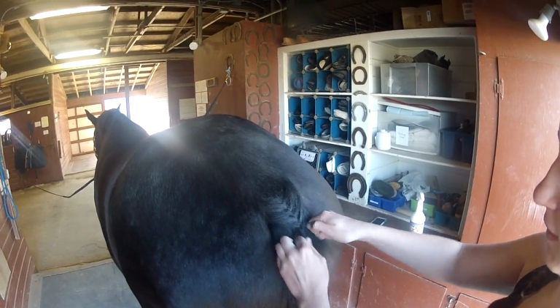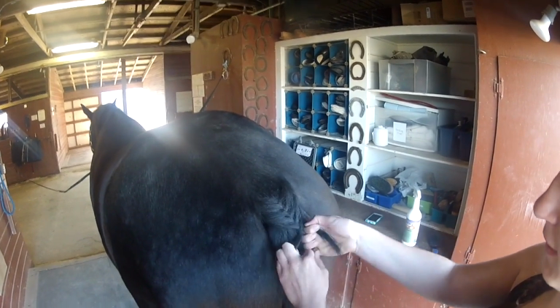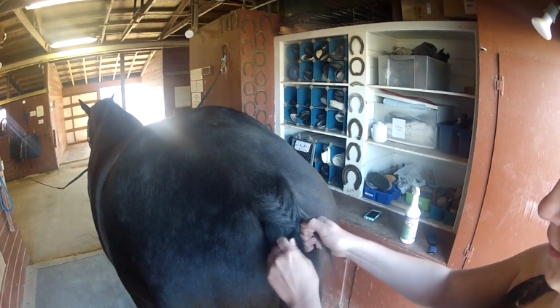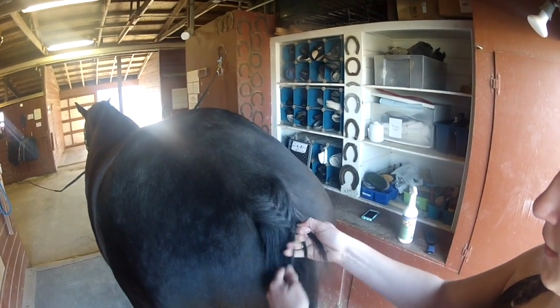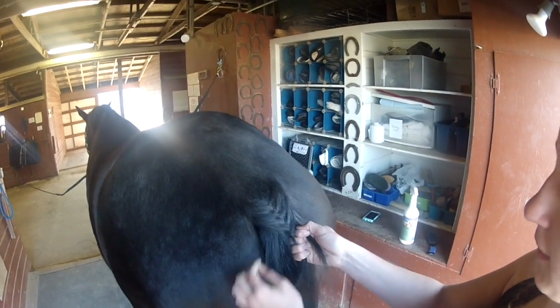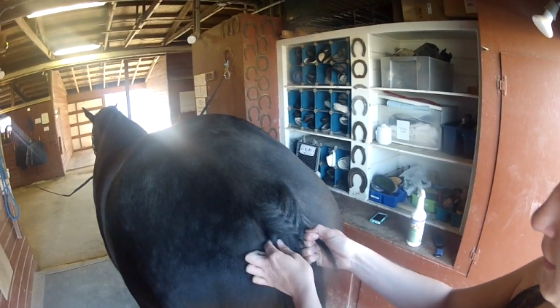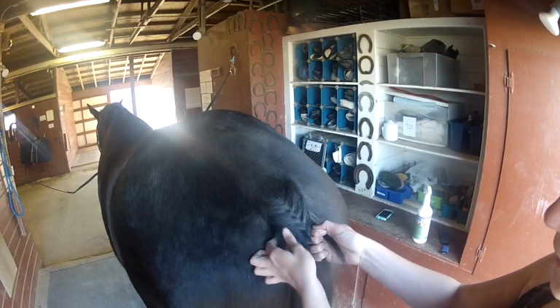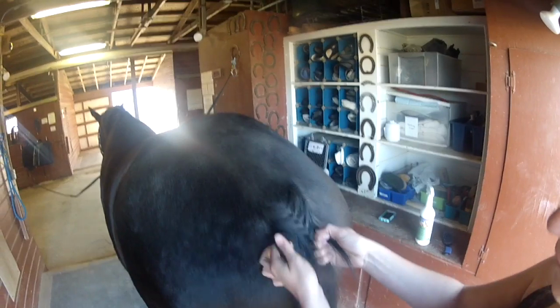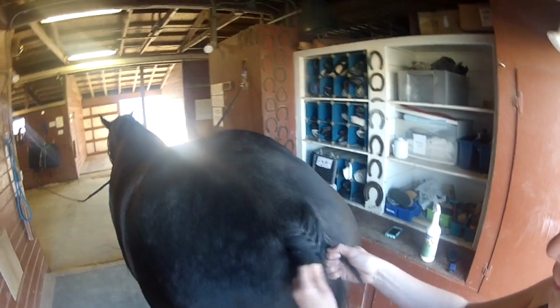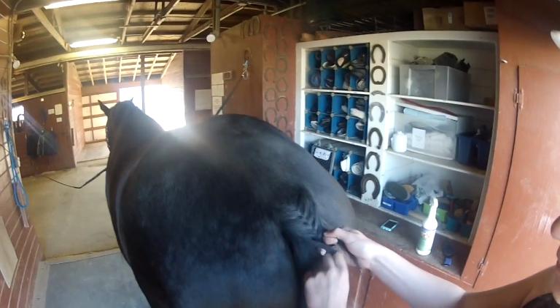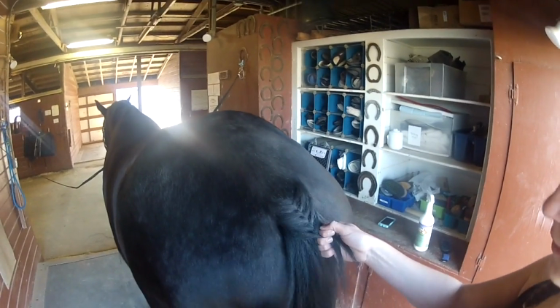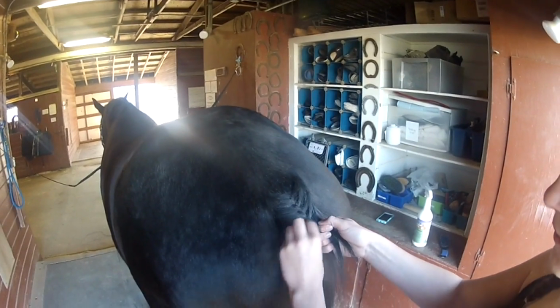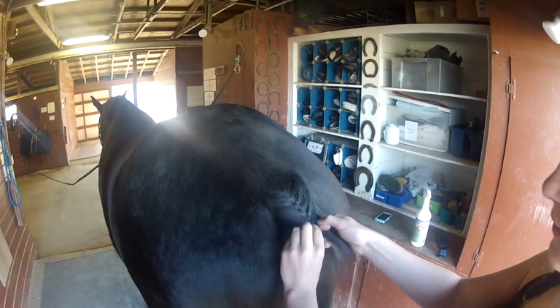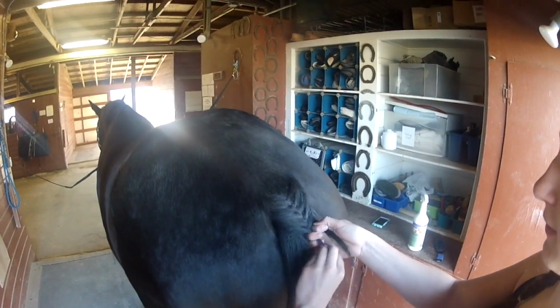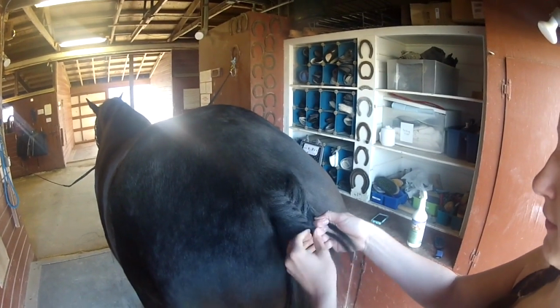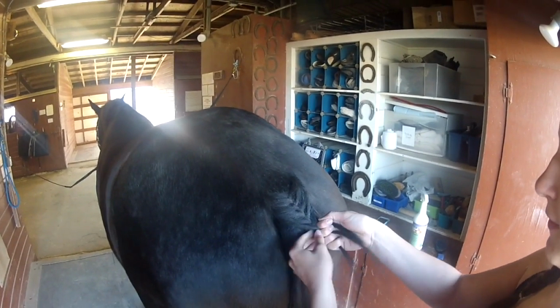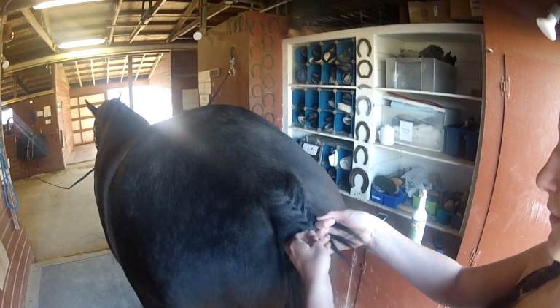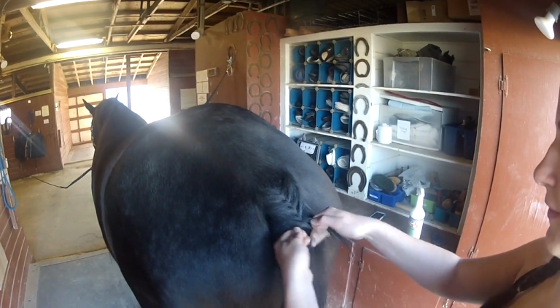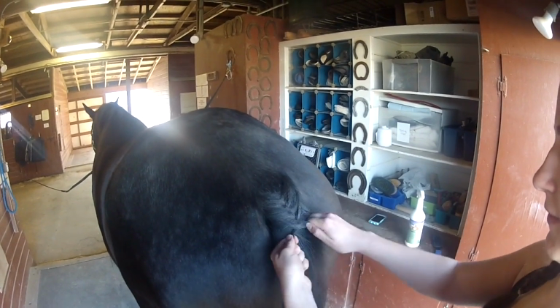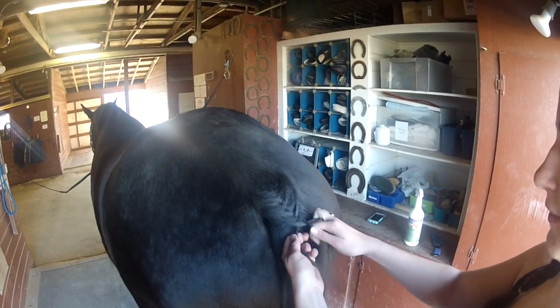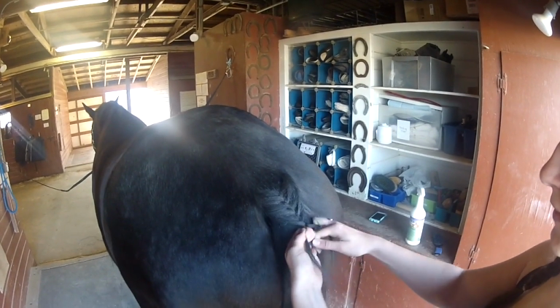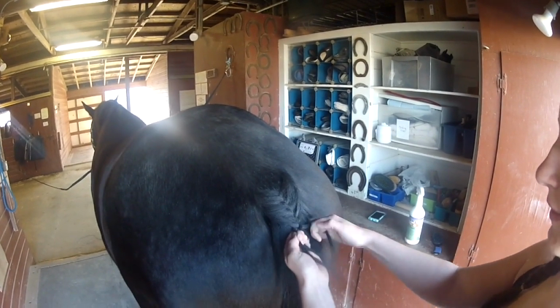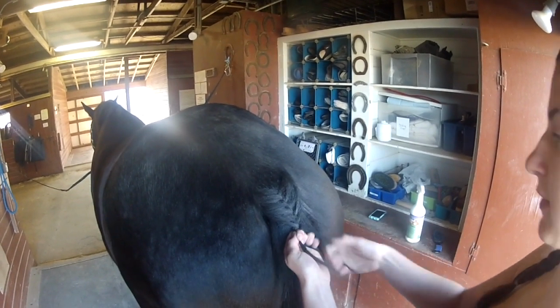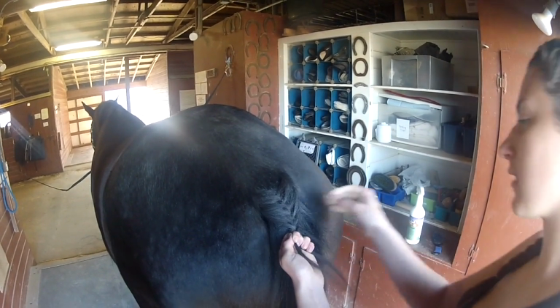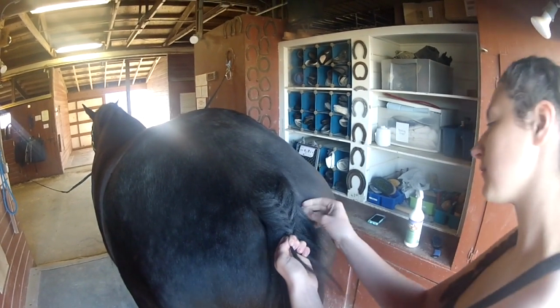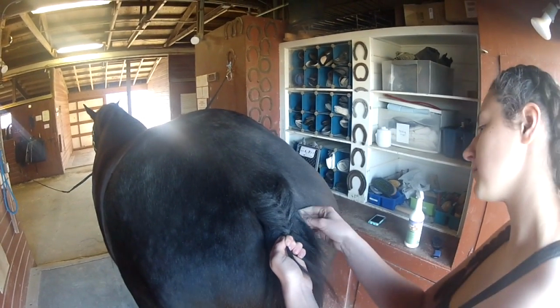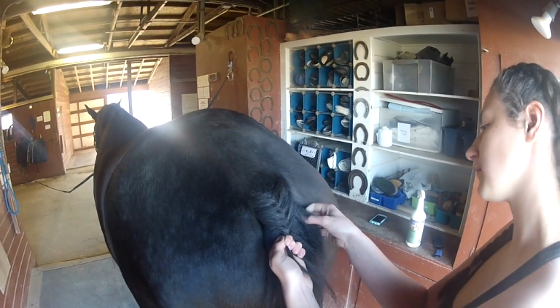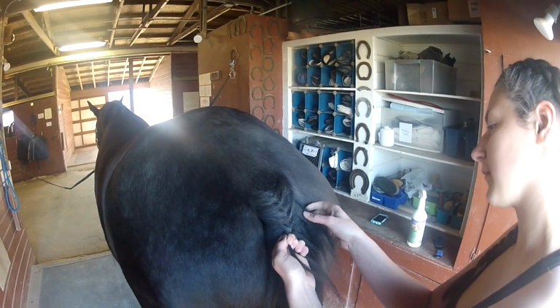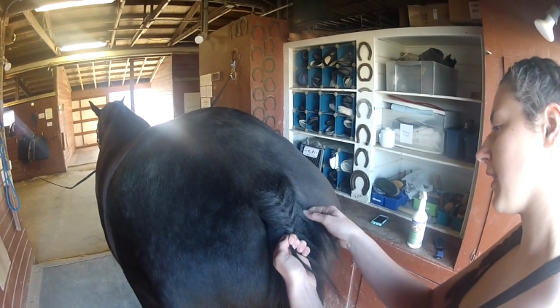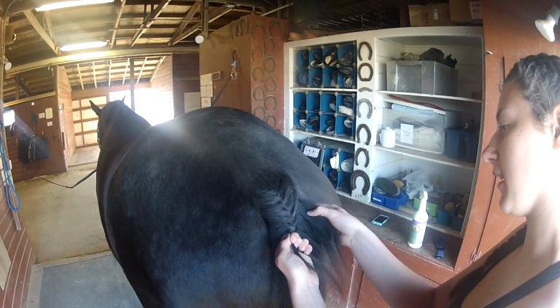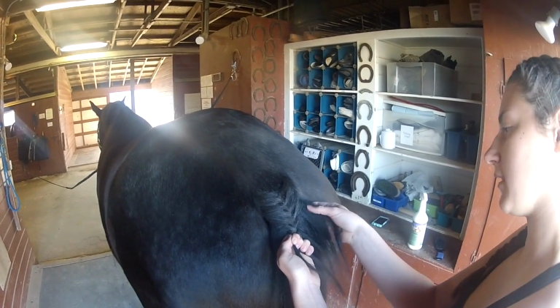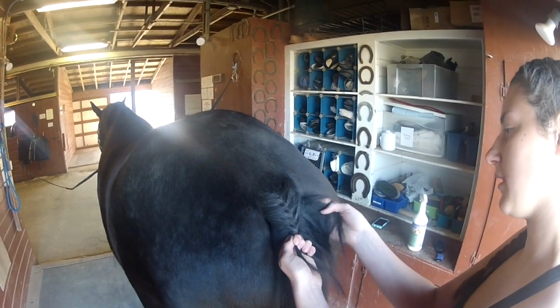Keep in mind when you're French braiding and adding pieces, you want to add pieces from the back of the tail.